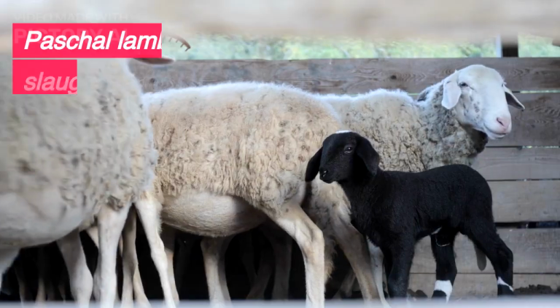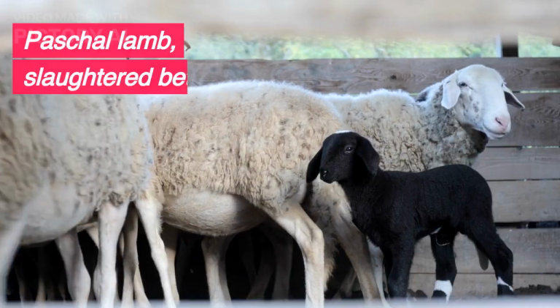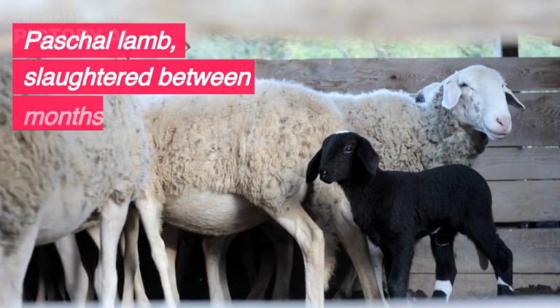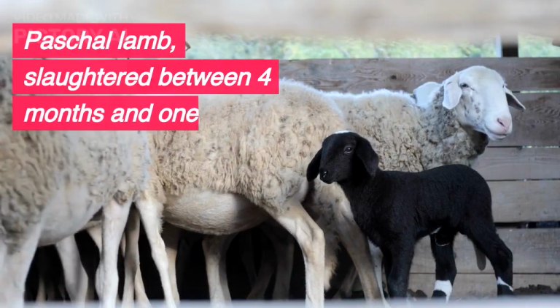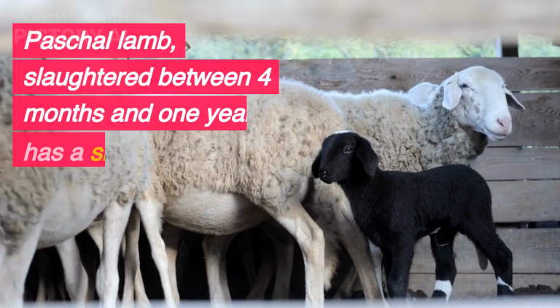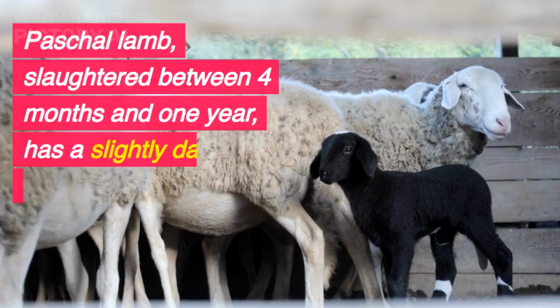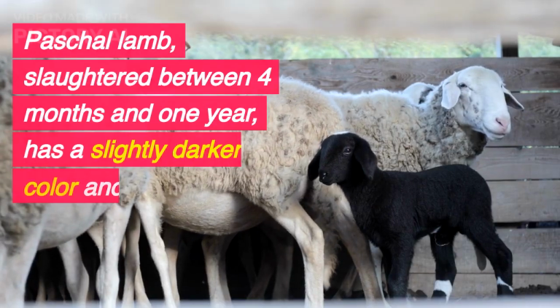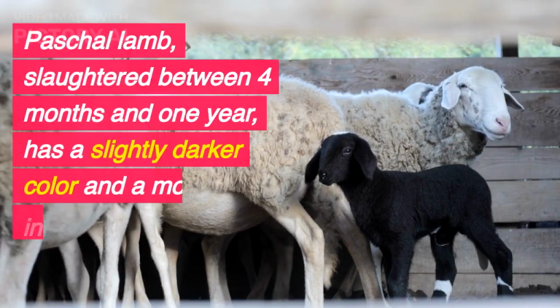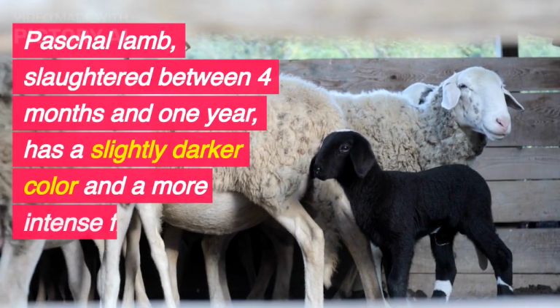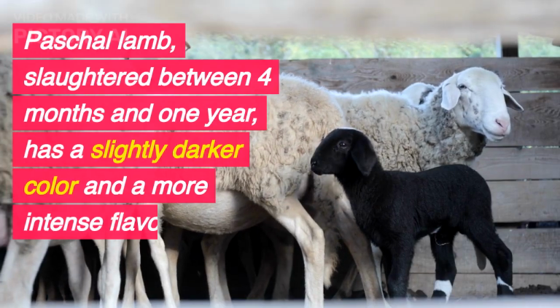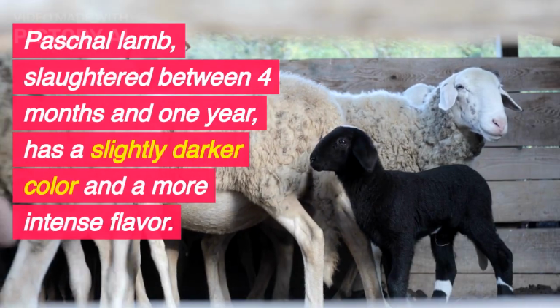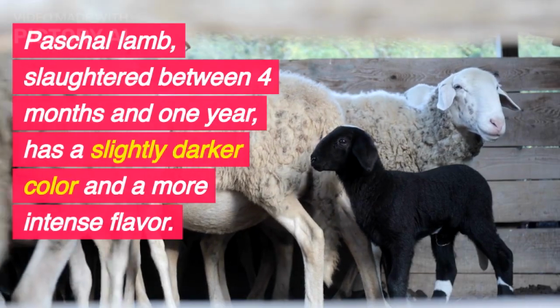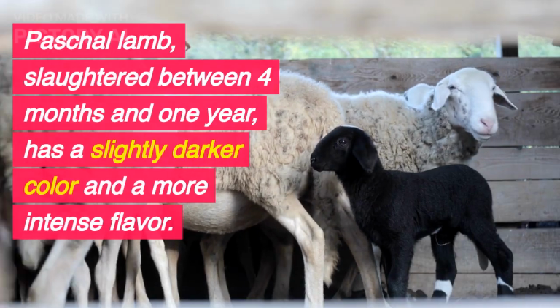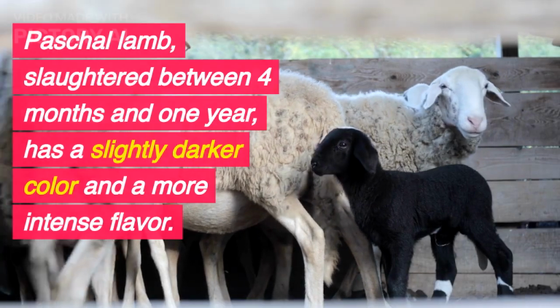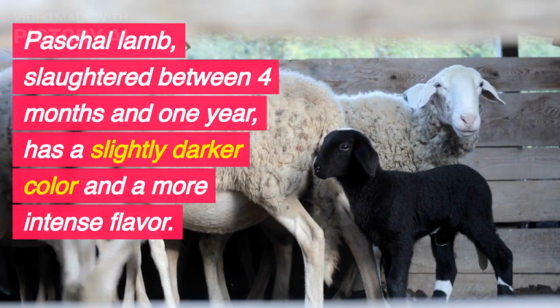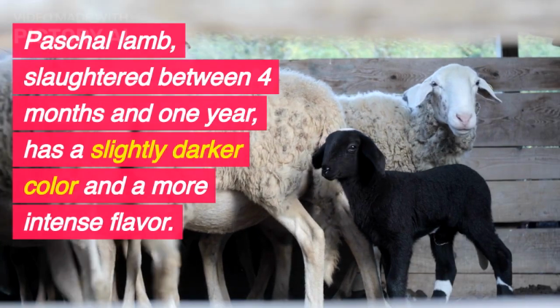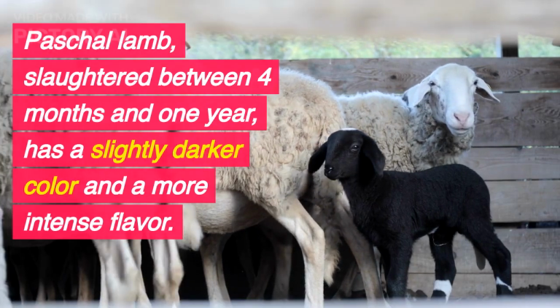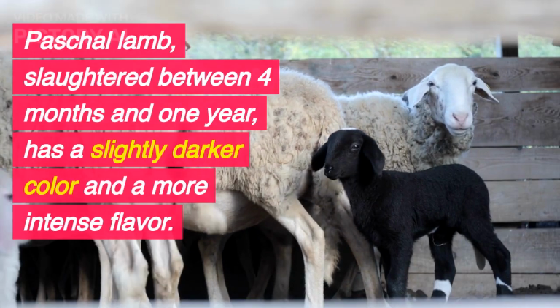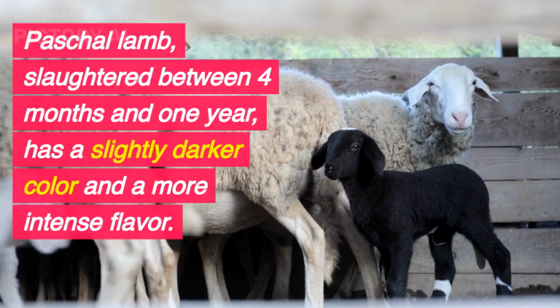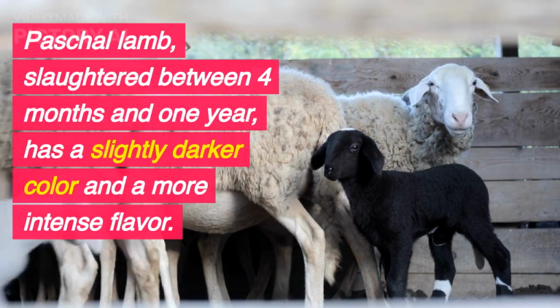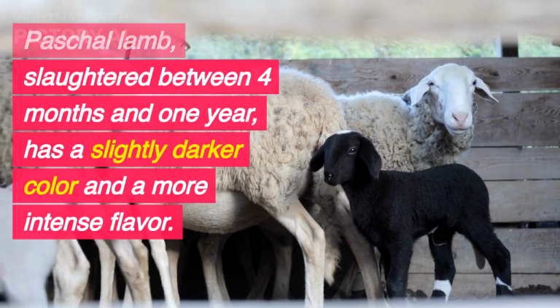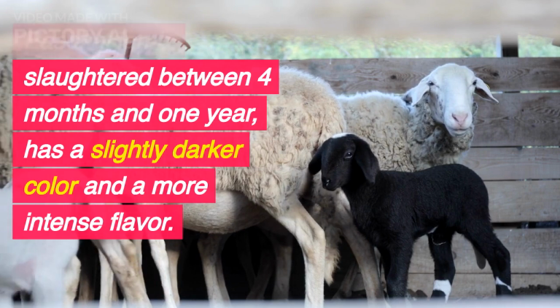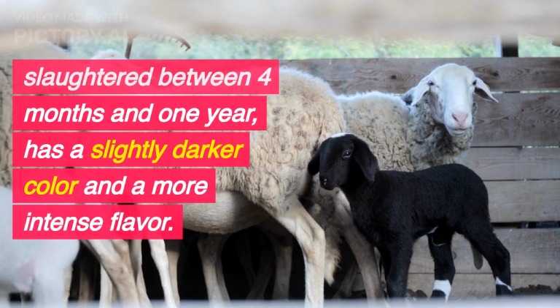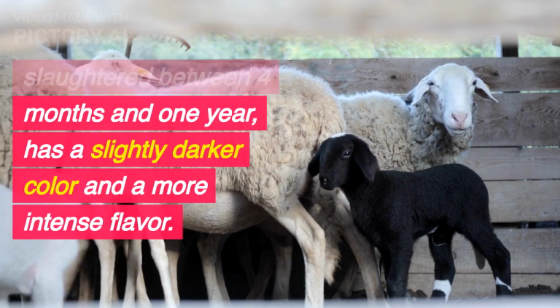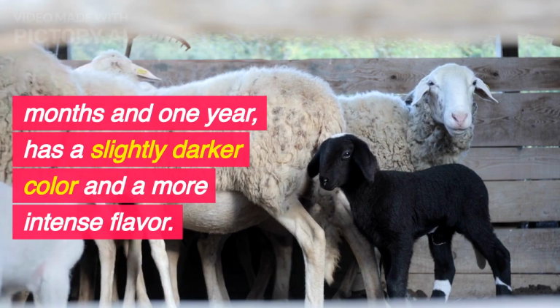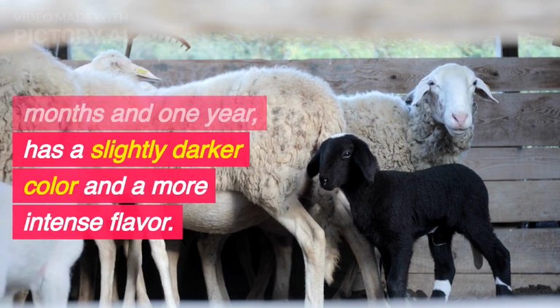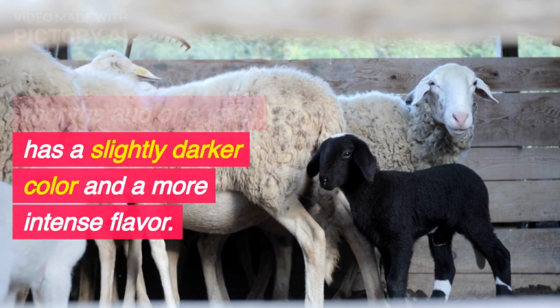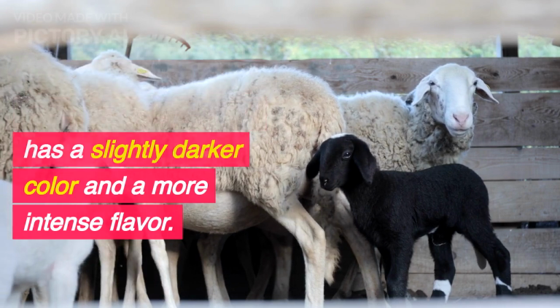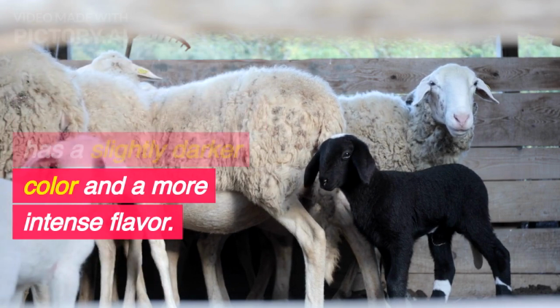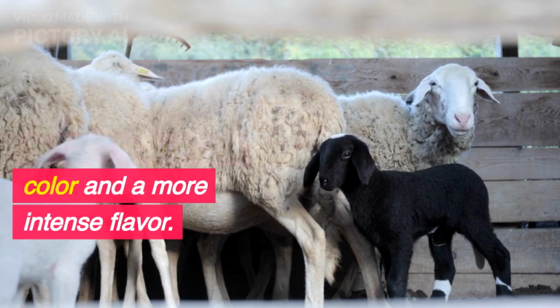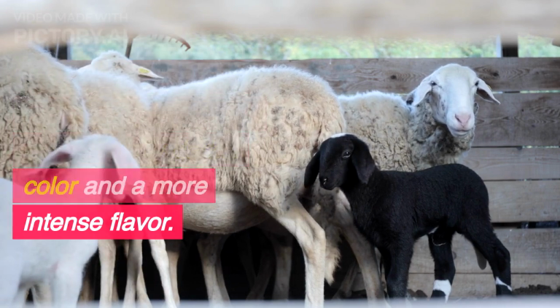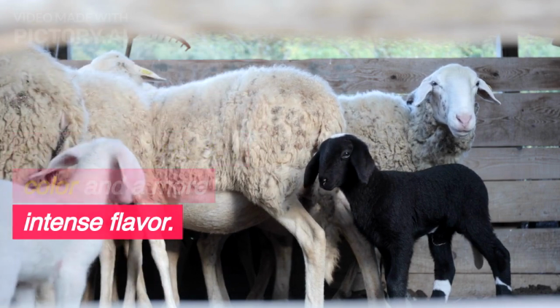Paschal lamb, slaughtered between 4 months and 1 year, has a slightly darker color and a more intense flavor.